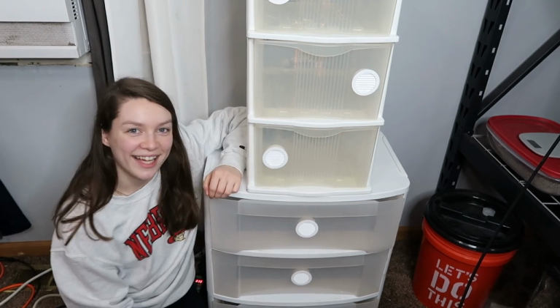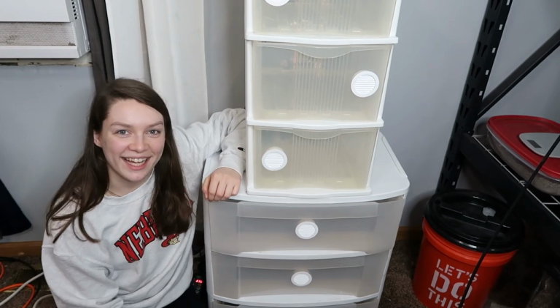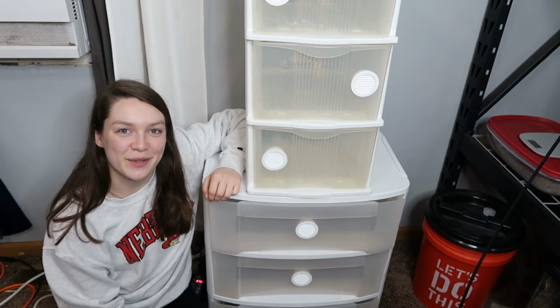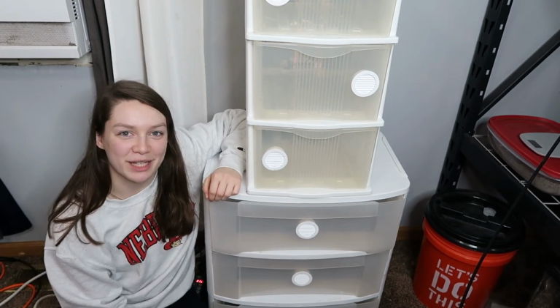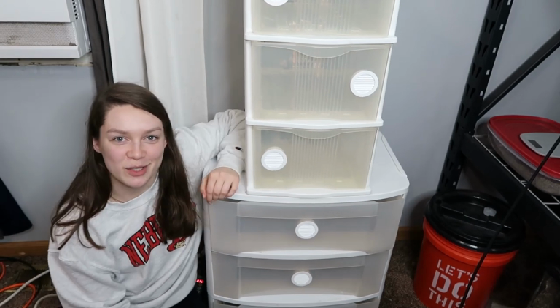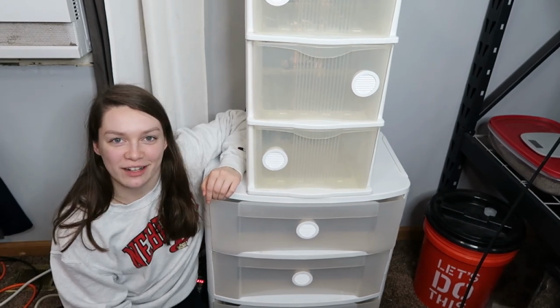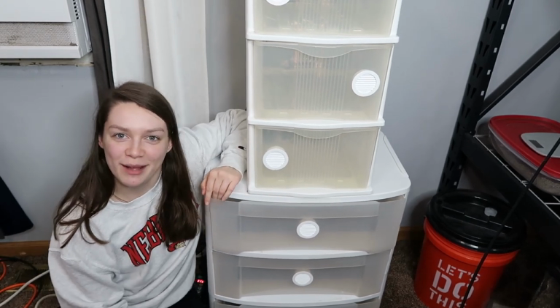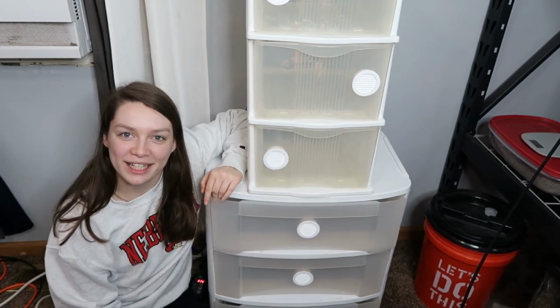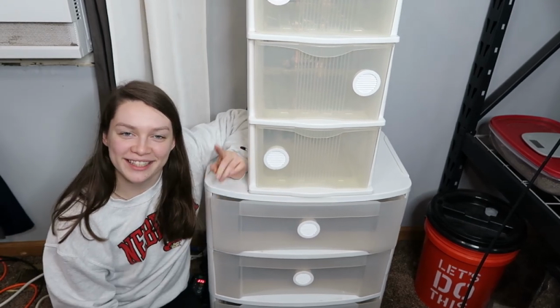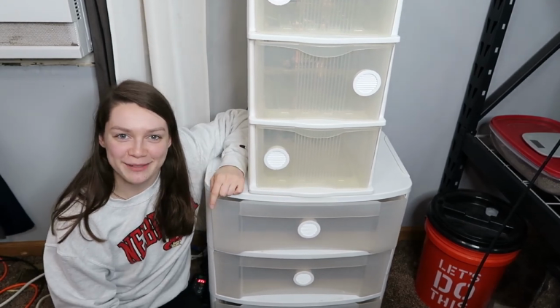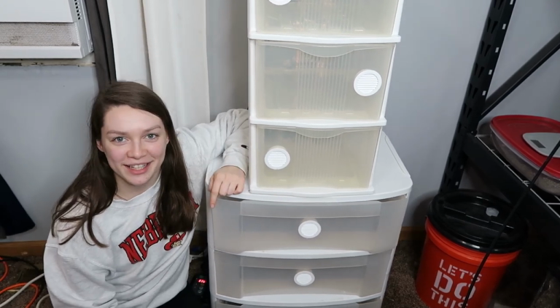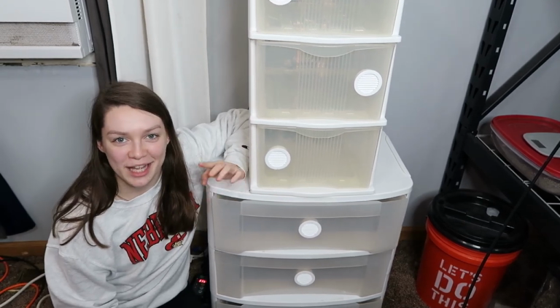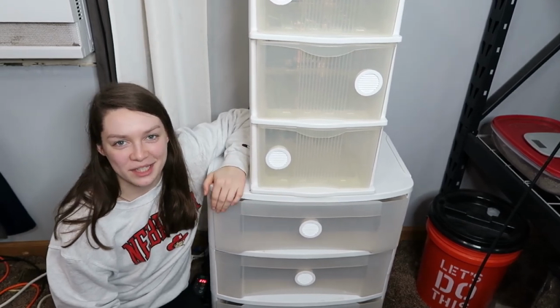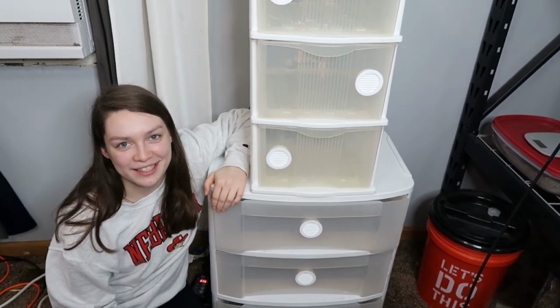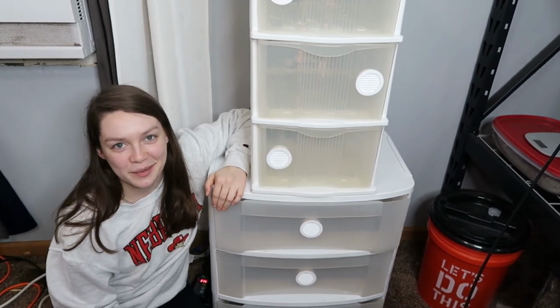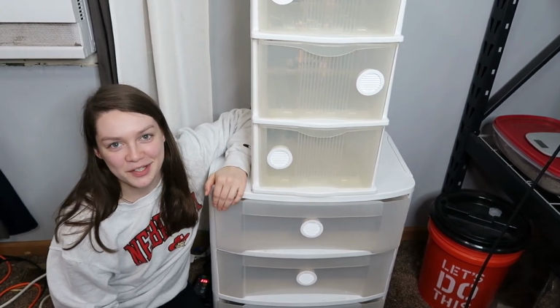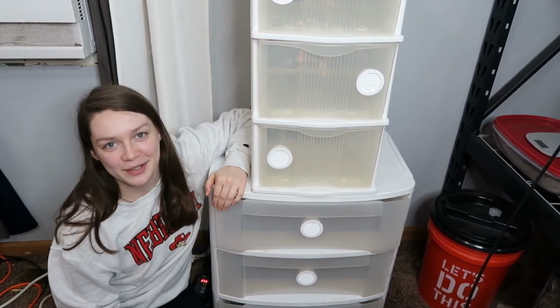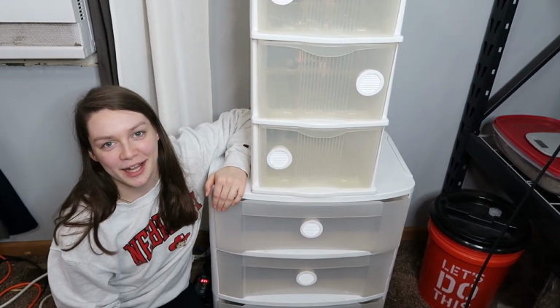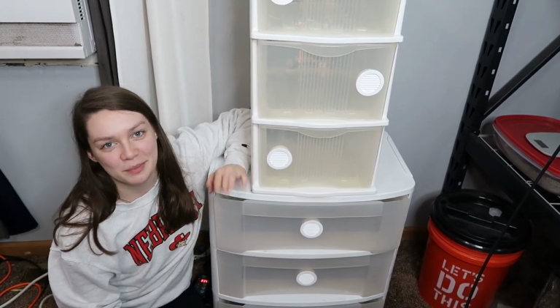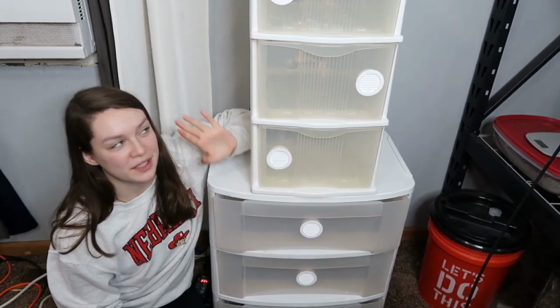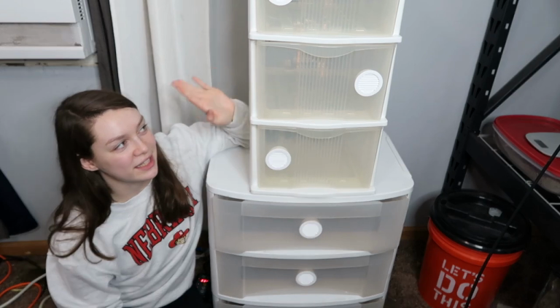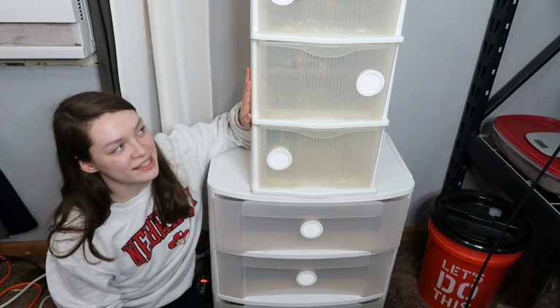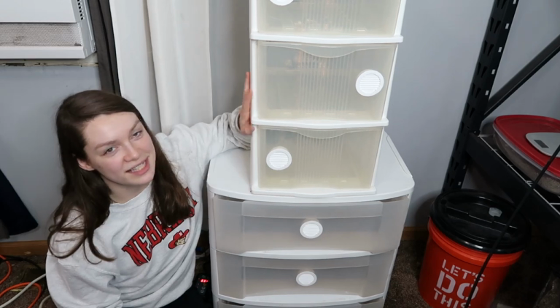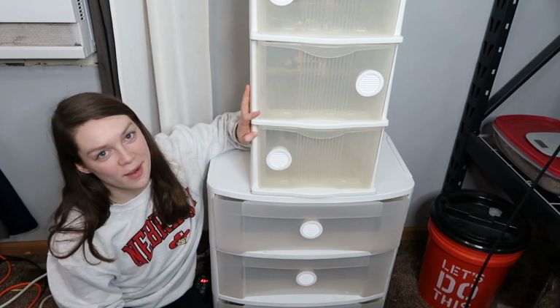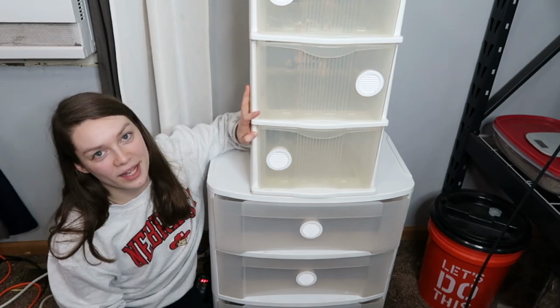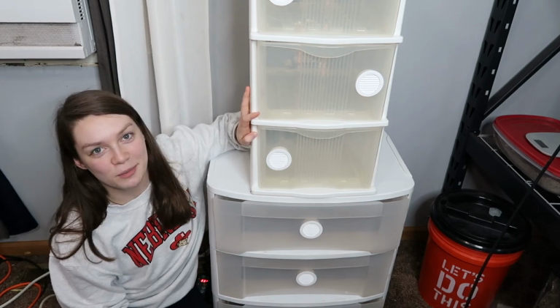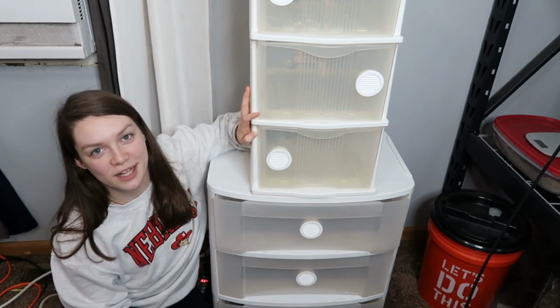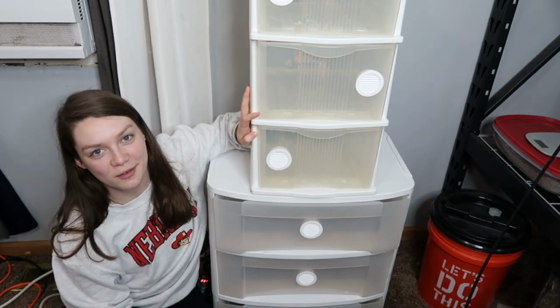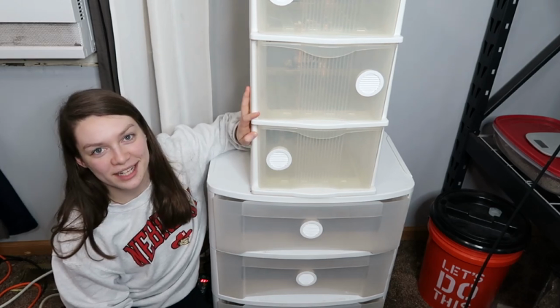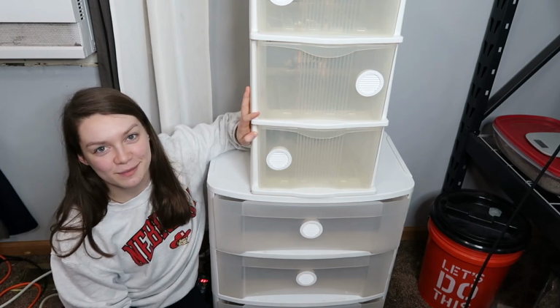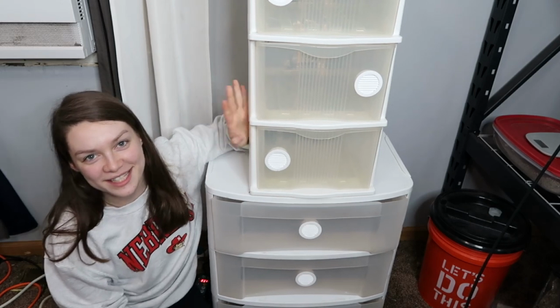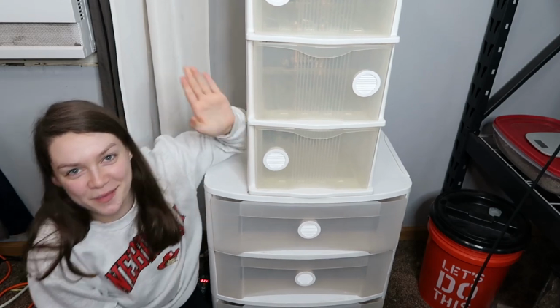Hey guys, welcome back to our channel. I'm Megan, Nick's behind the camera, and today we're going to show you how to build this DIY leopard gecko rack. Let's go!